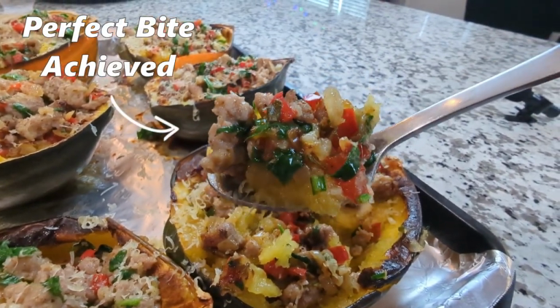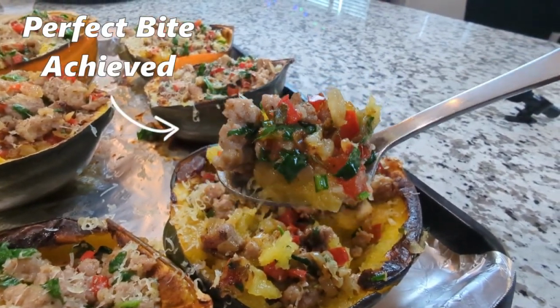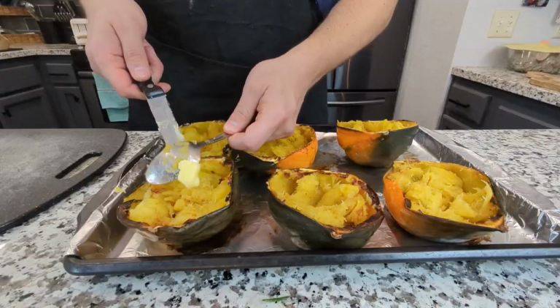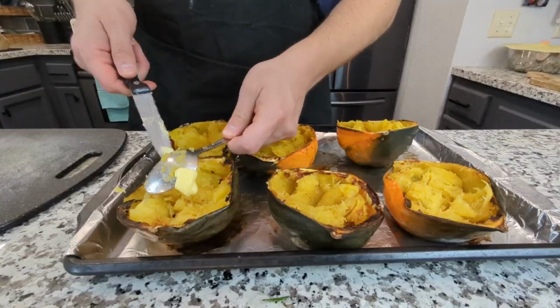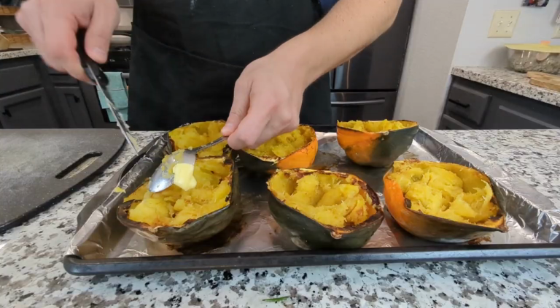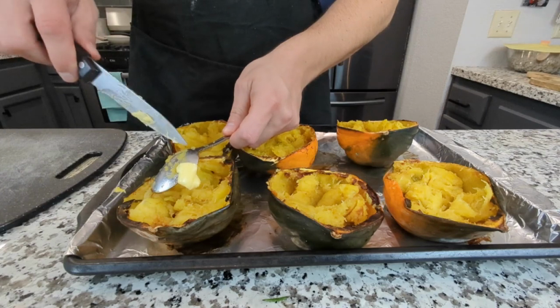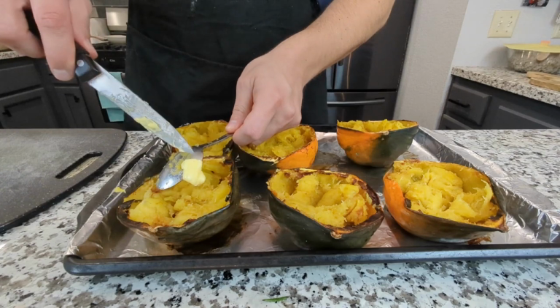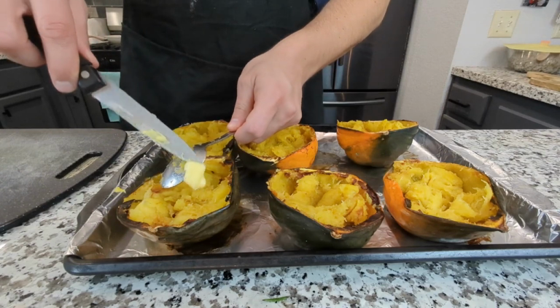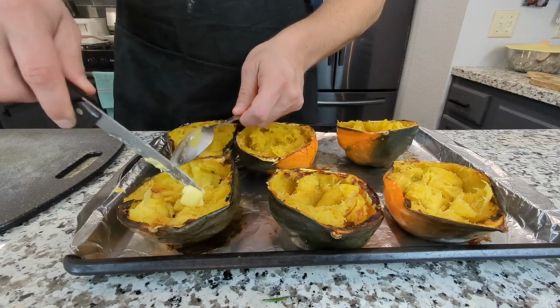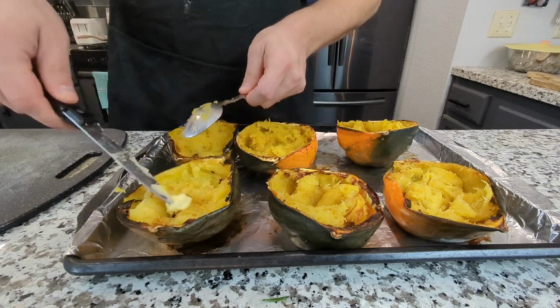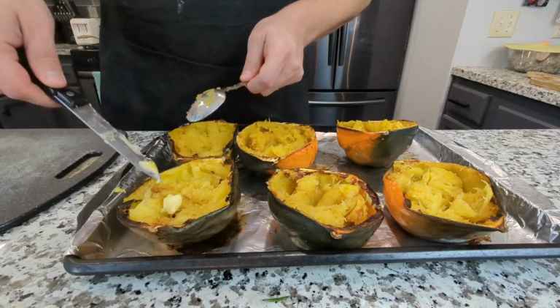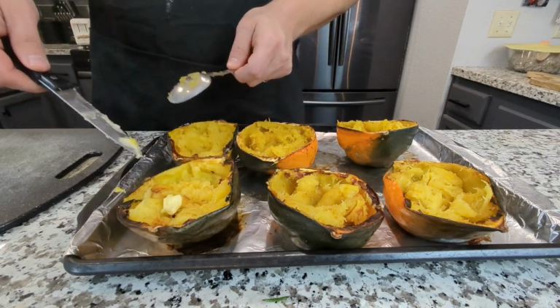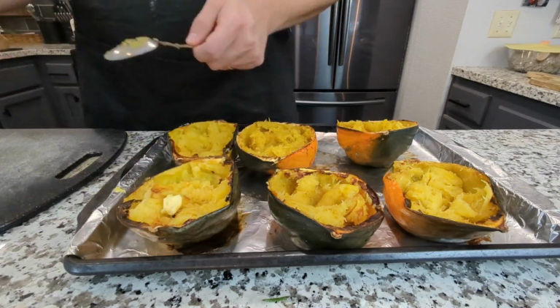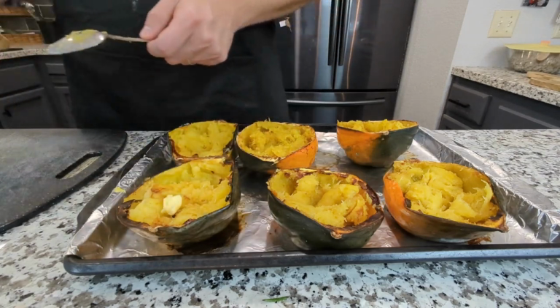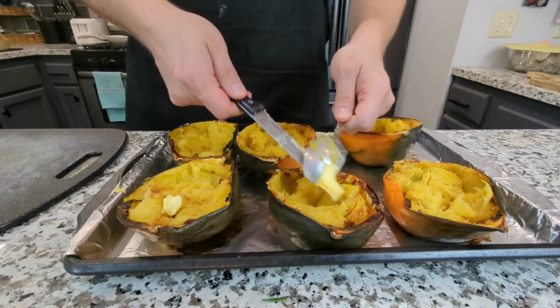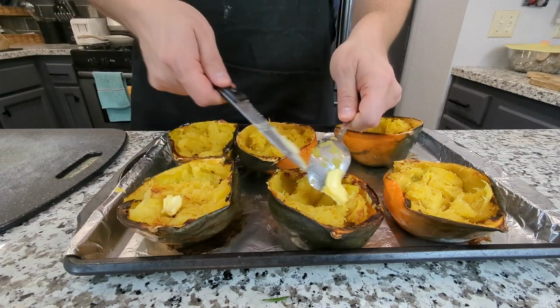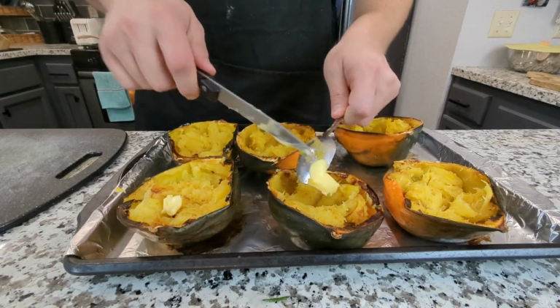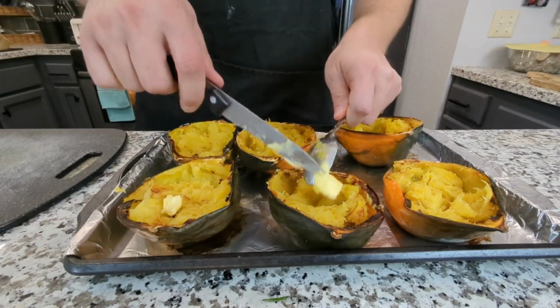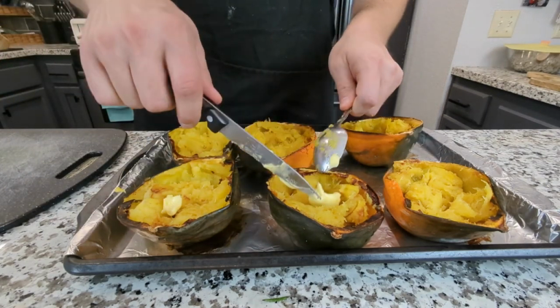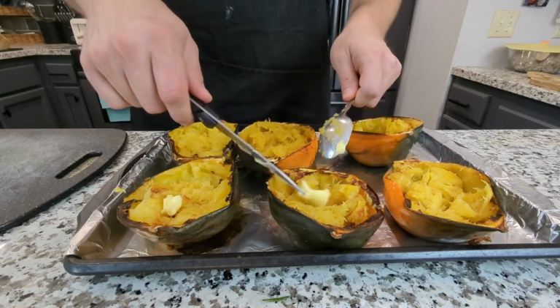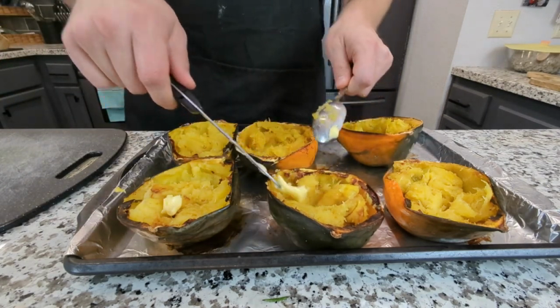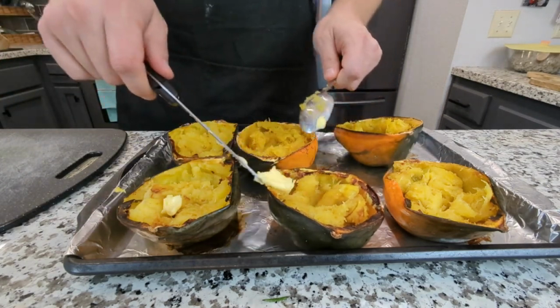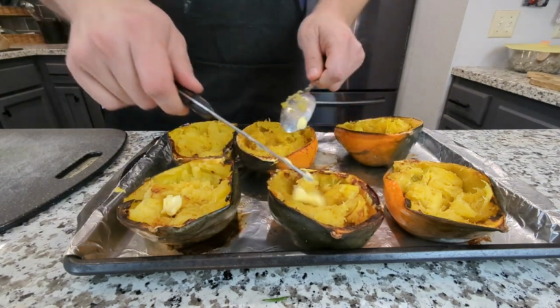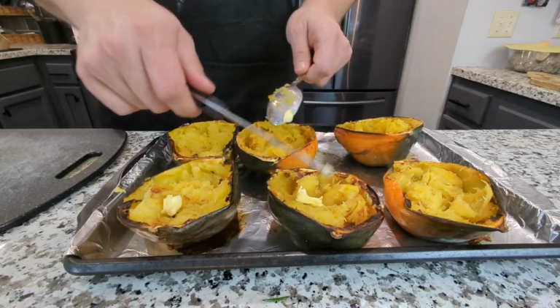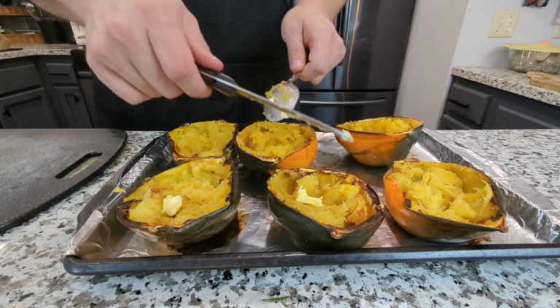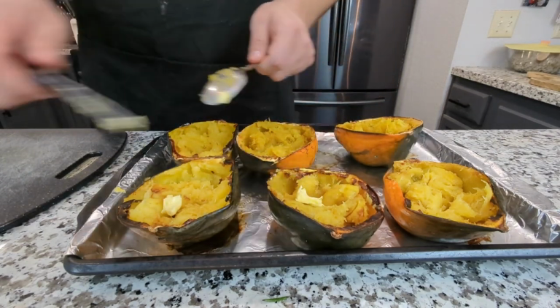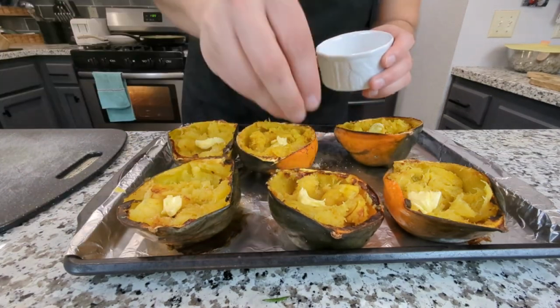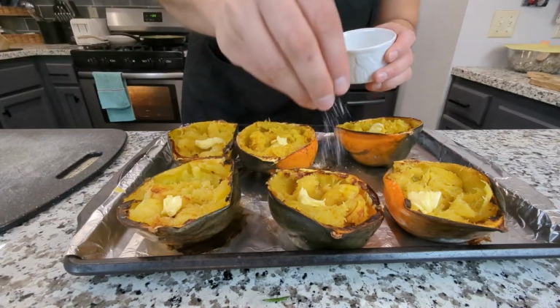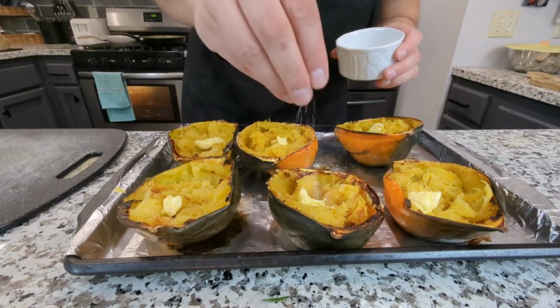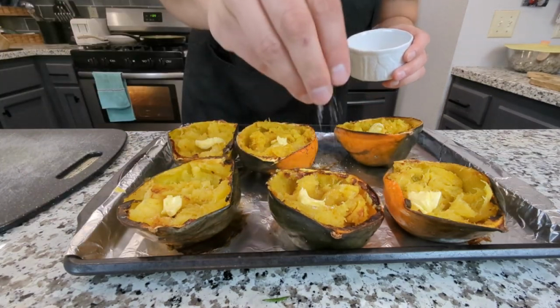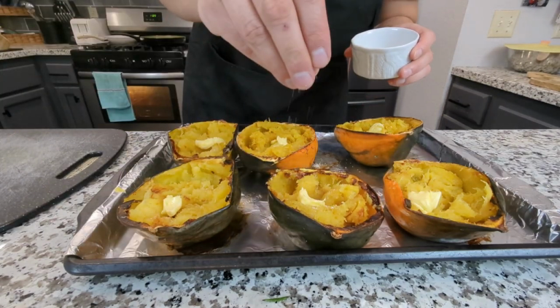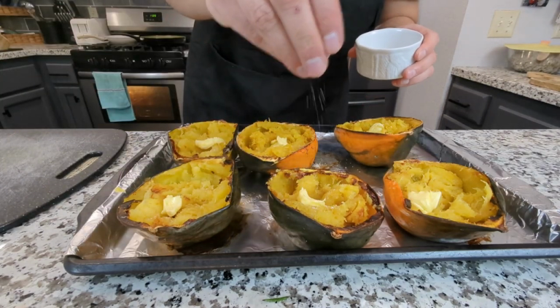I also recommend seasoning the squash with a little touch of butter, olive oil, and a pinch of salt.